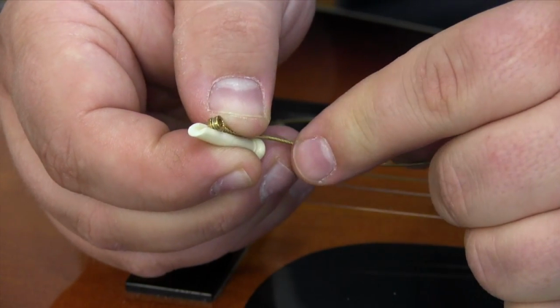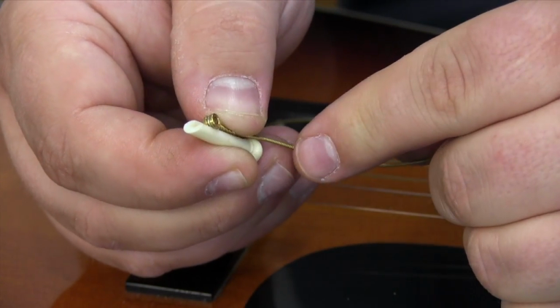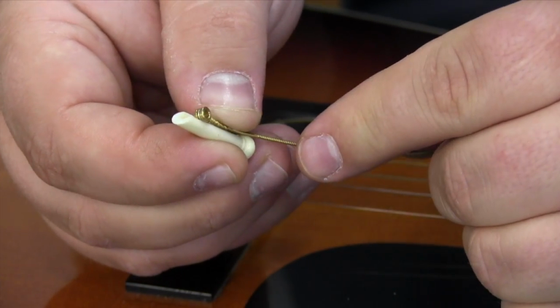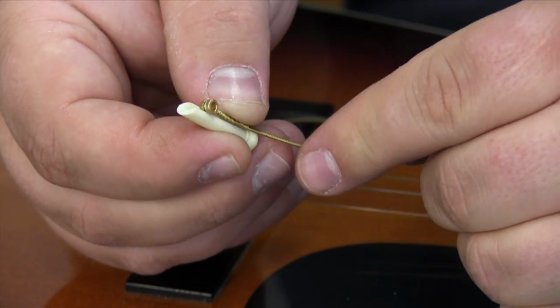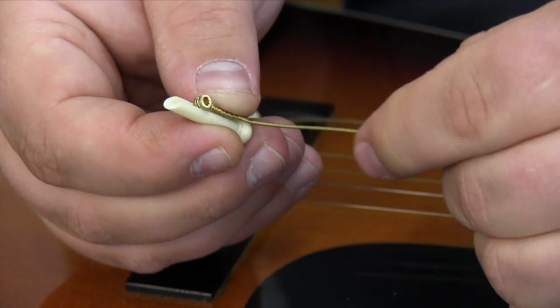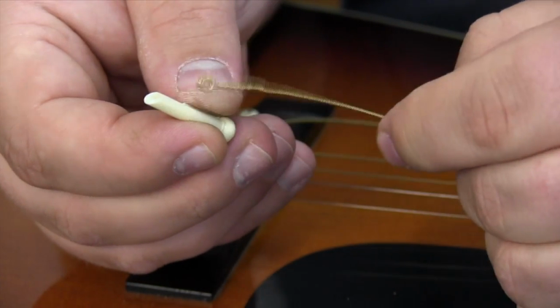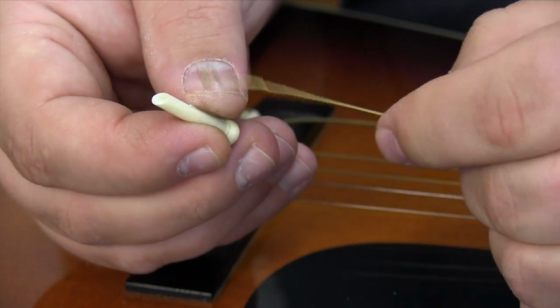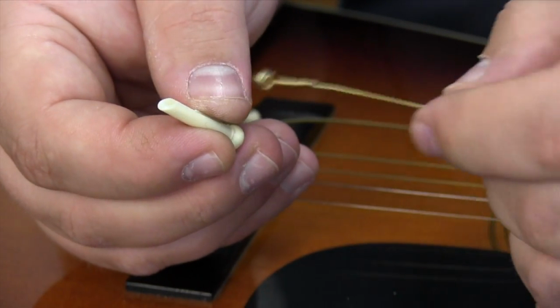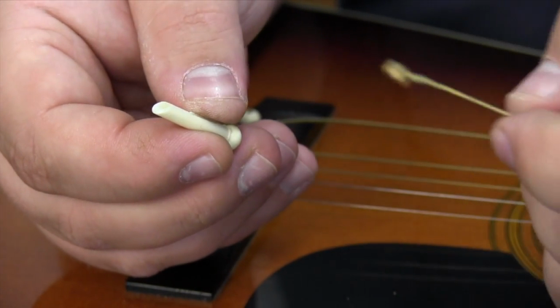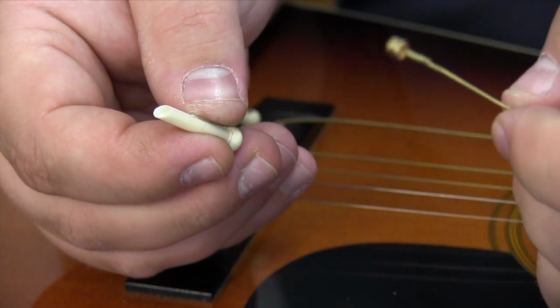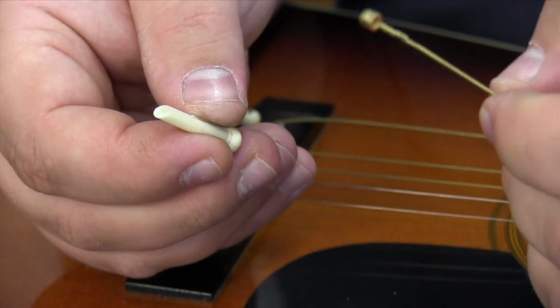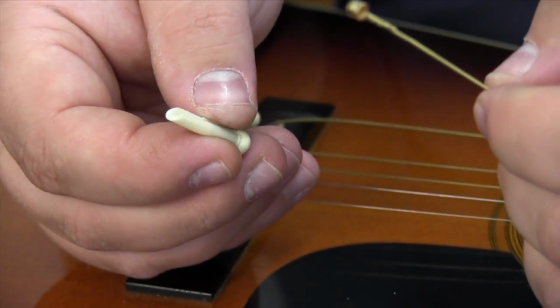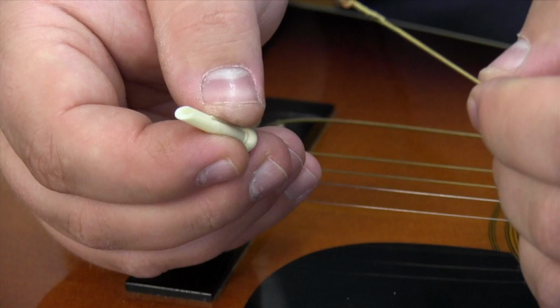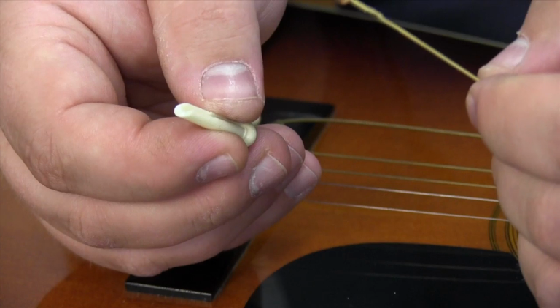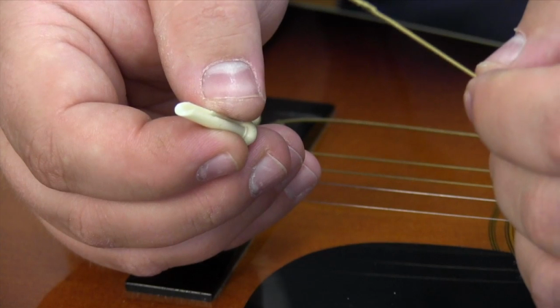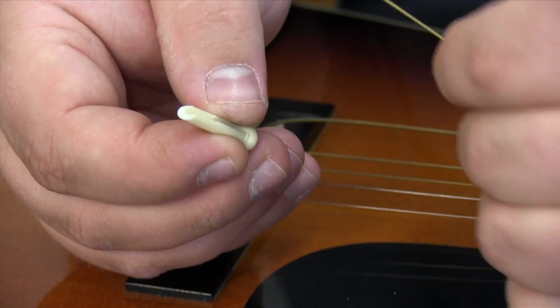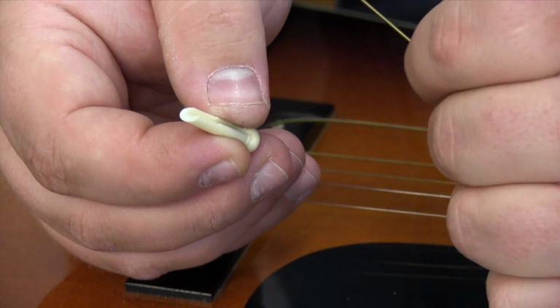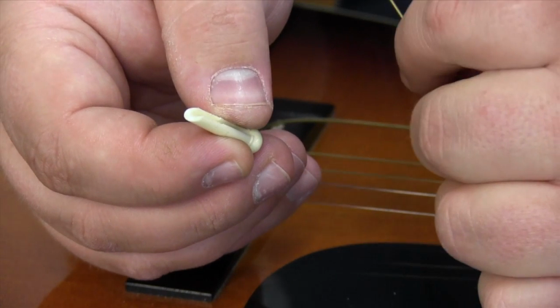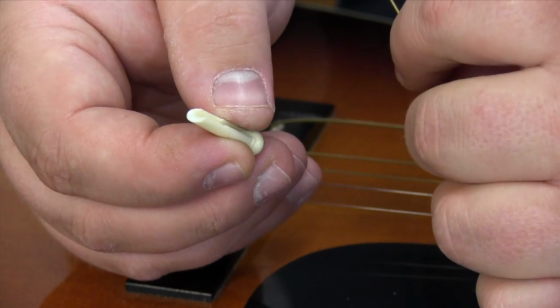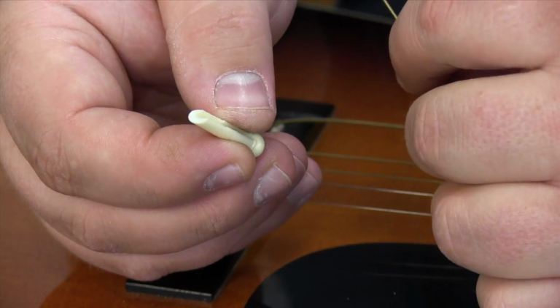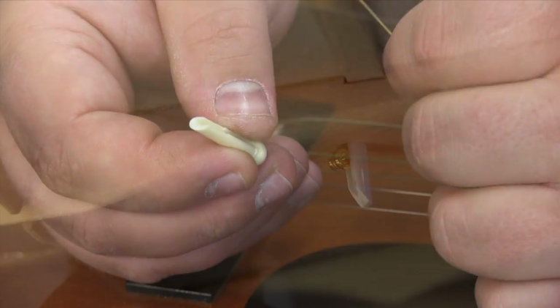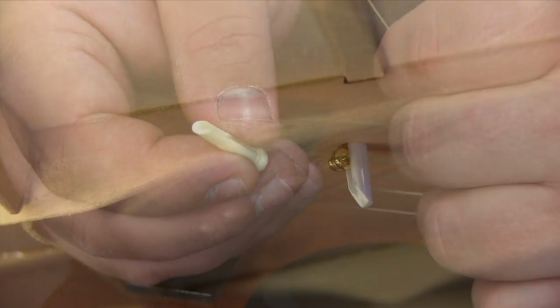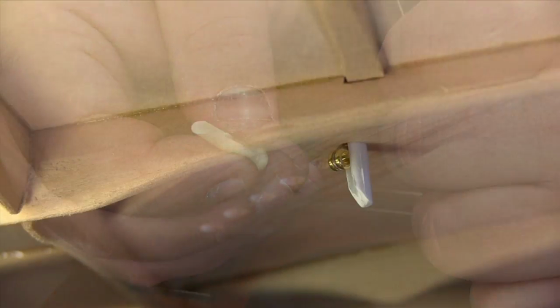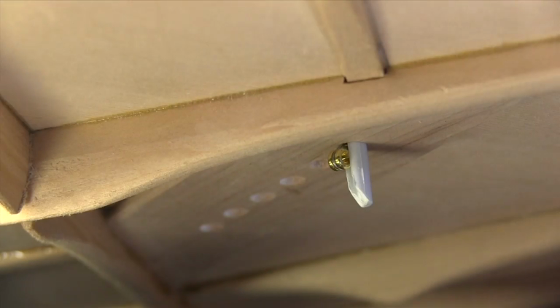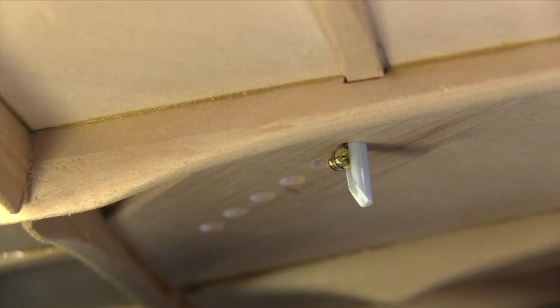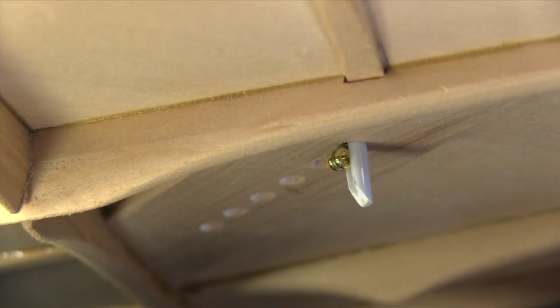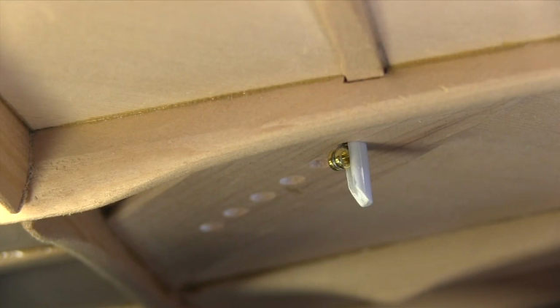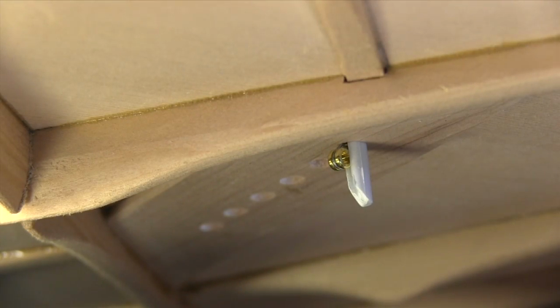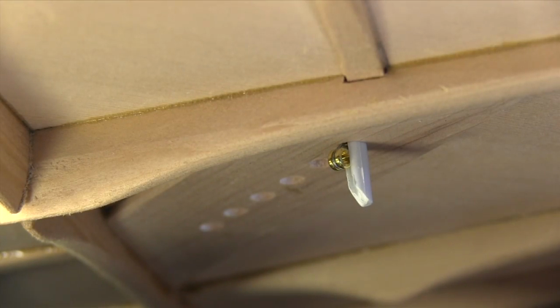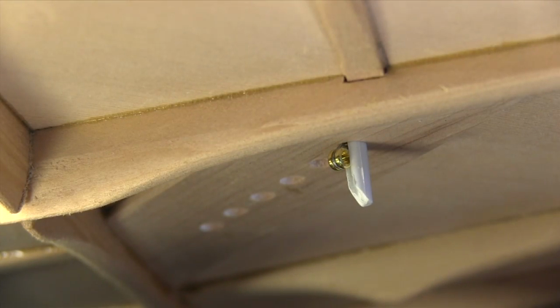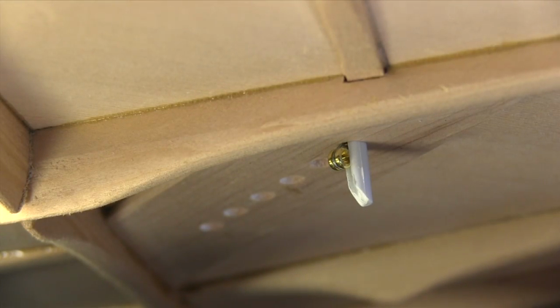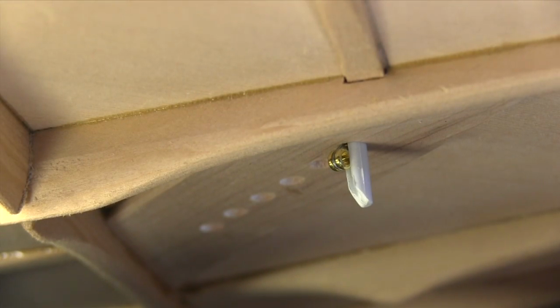With the bevel, there's nothing for the ball end to get hung up on. Here it is inside the guitar.